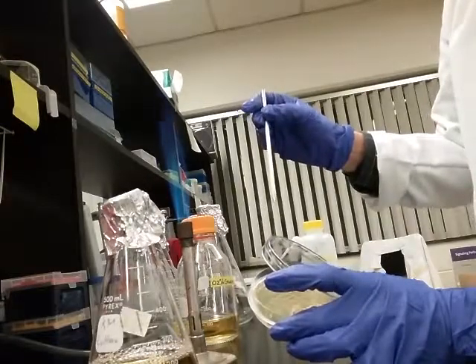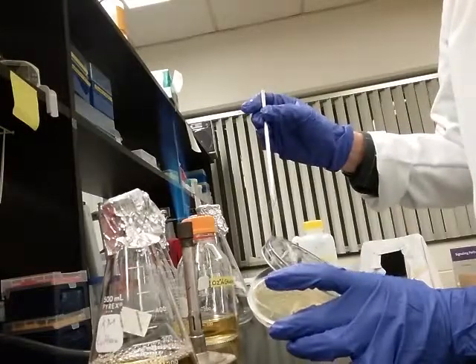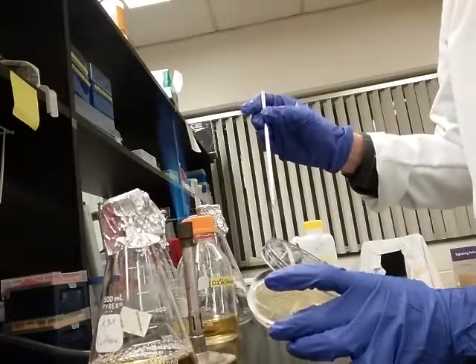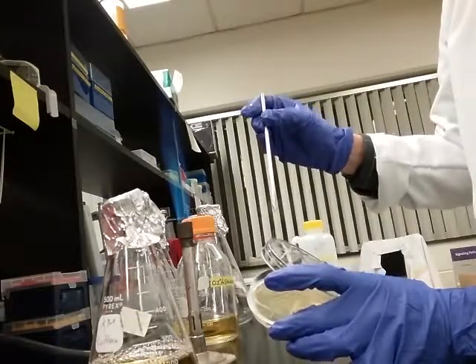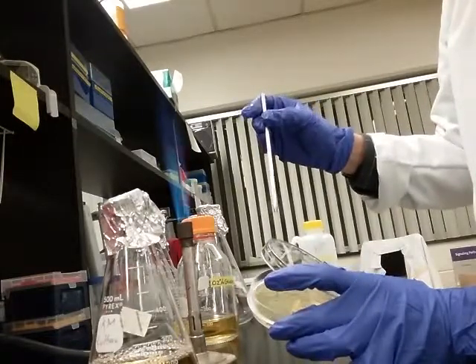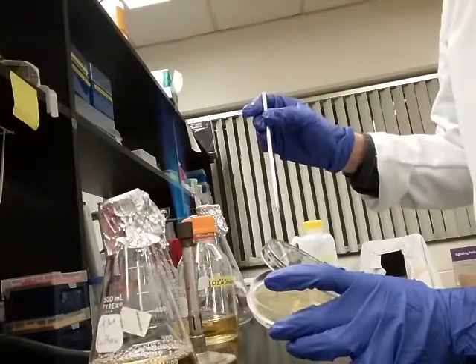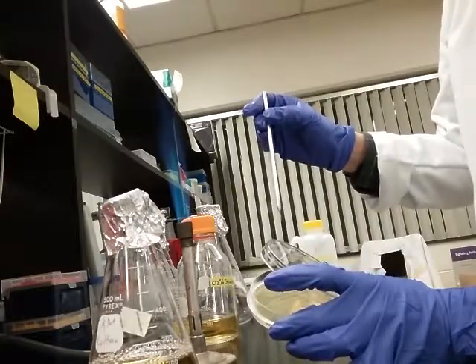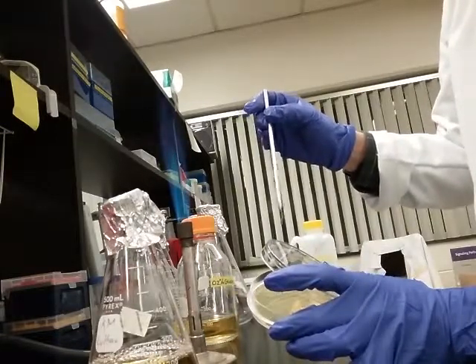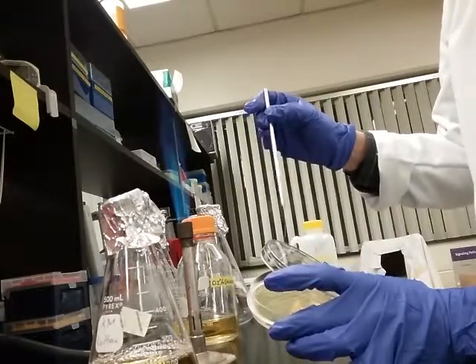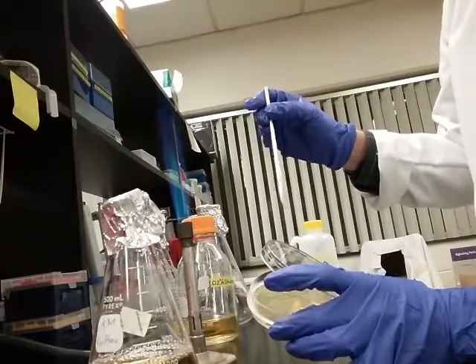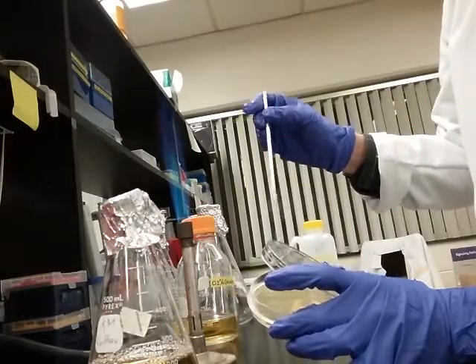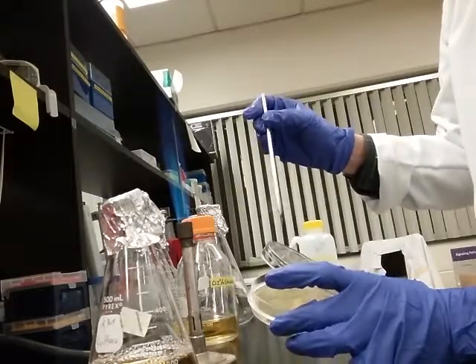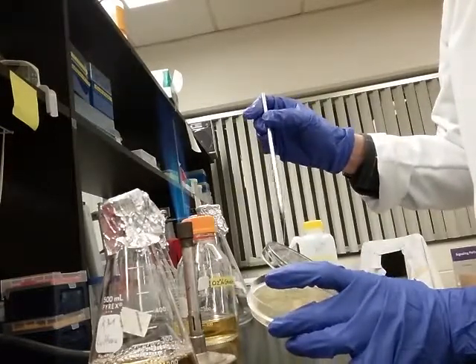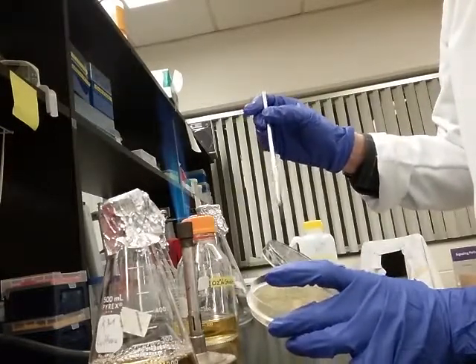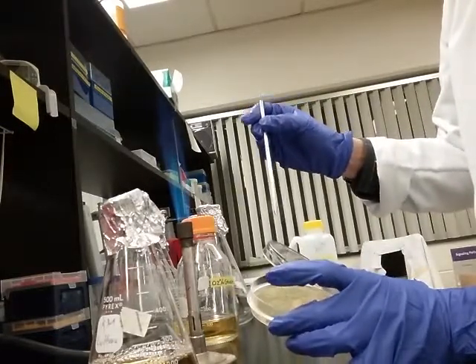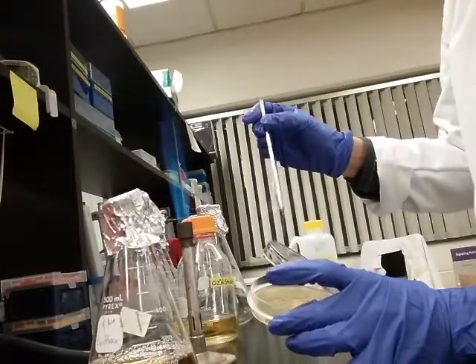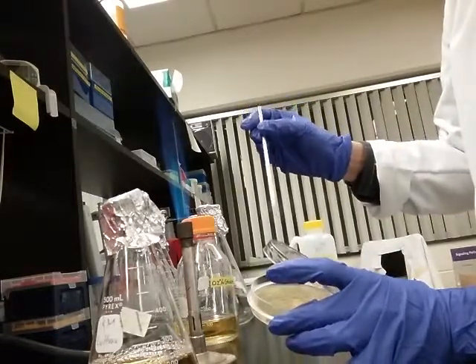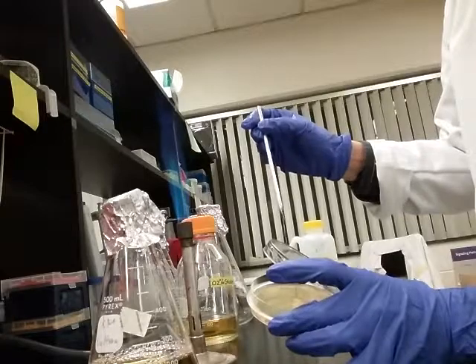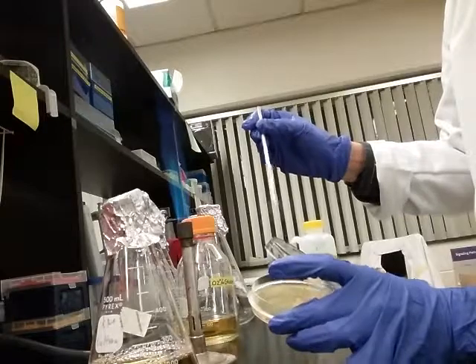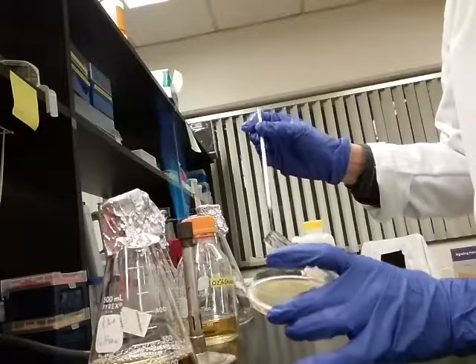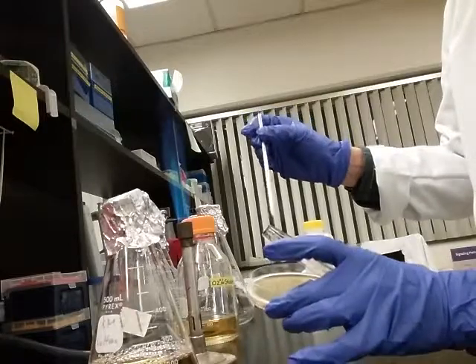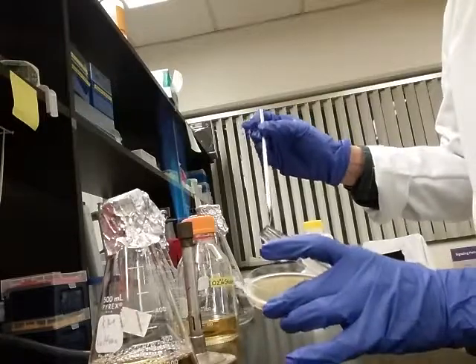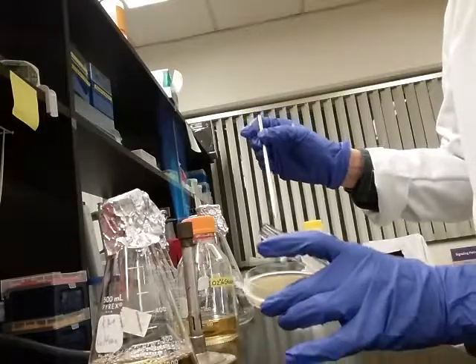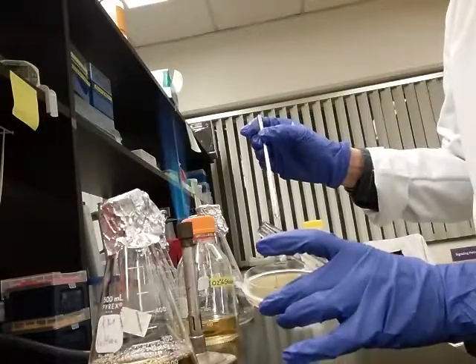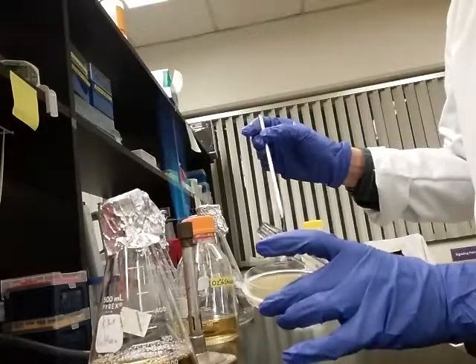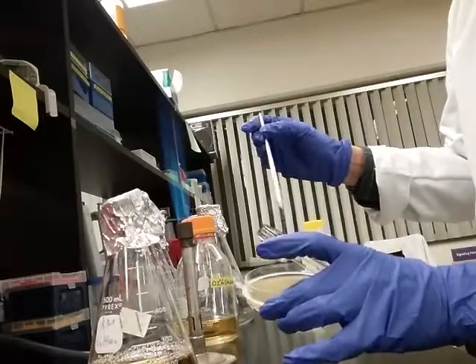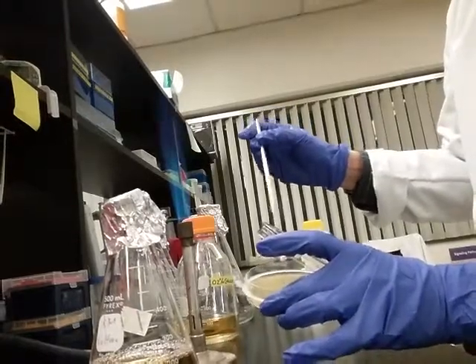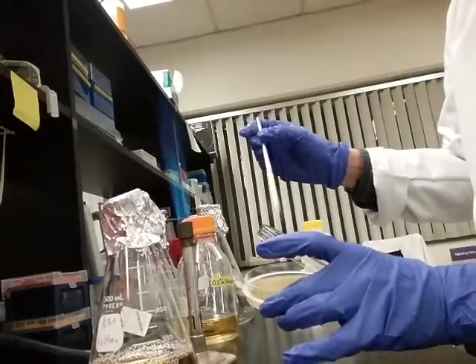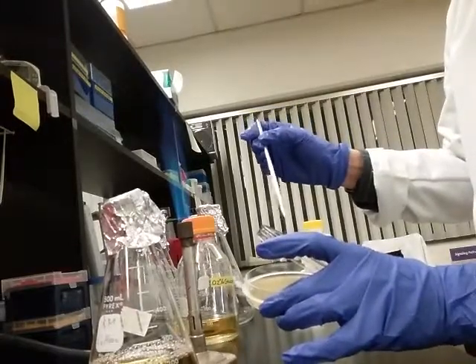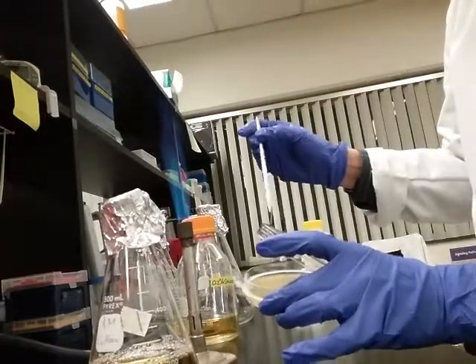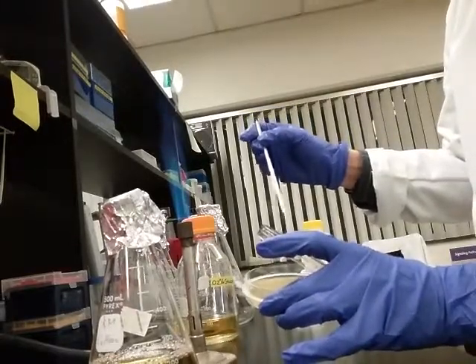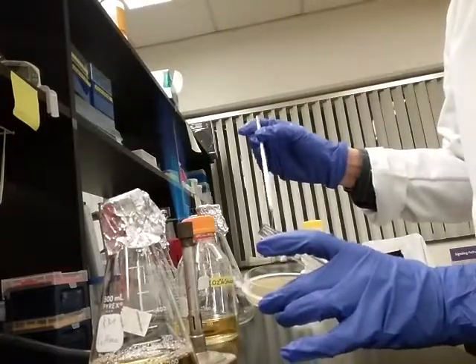Now I'm just going to get lots of the bacteria that I can and inoculate my flask.